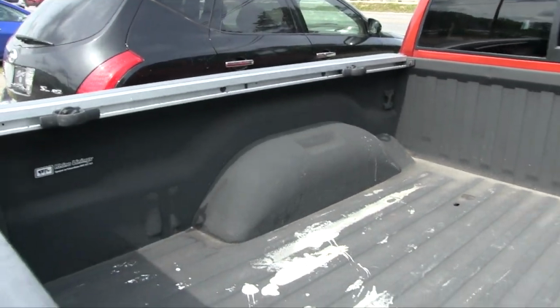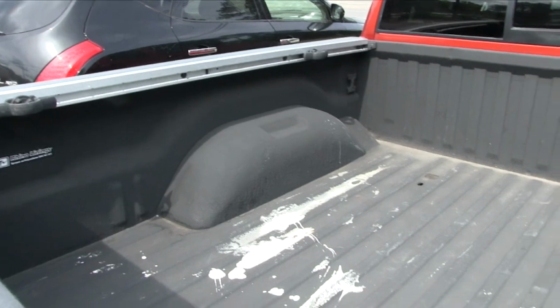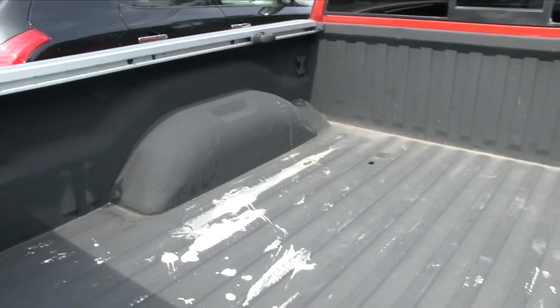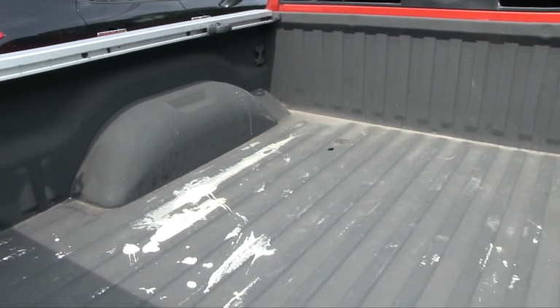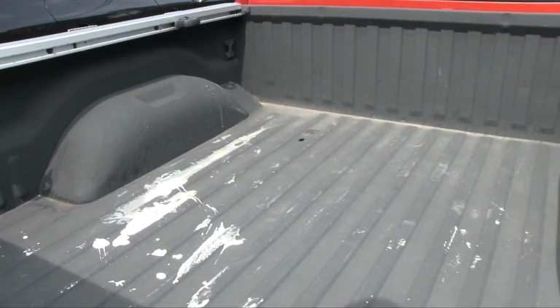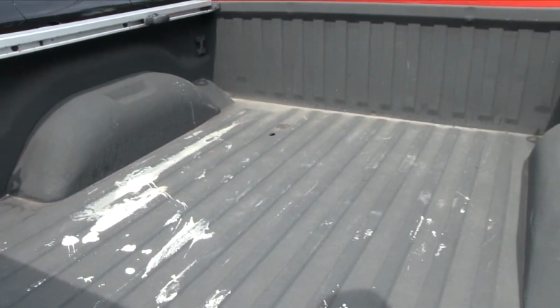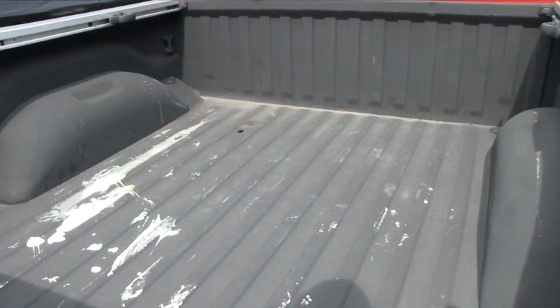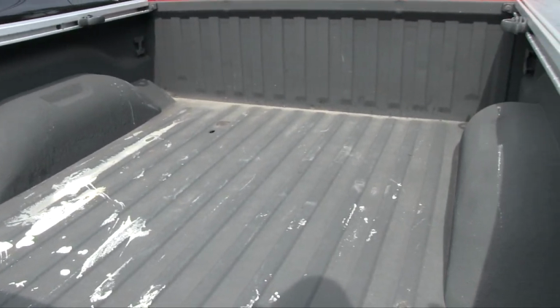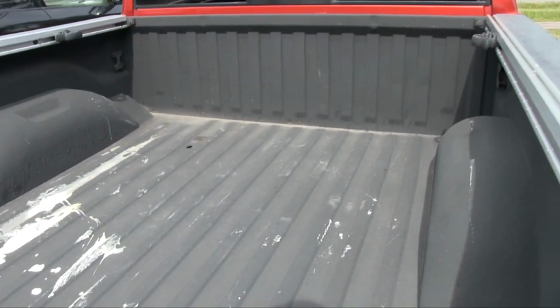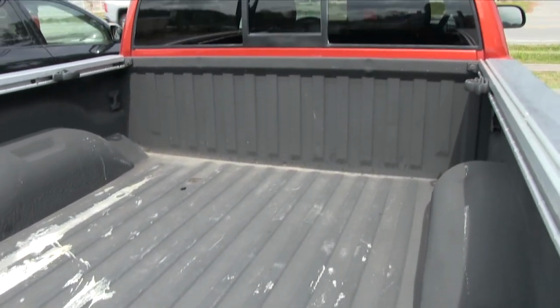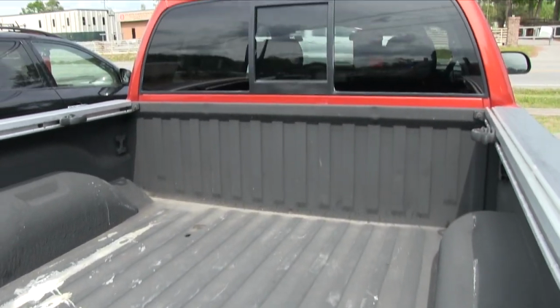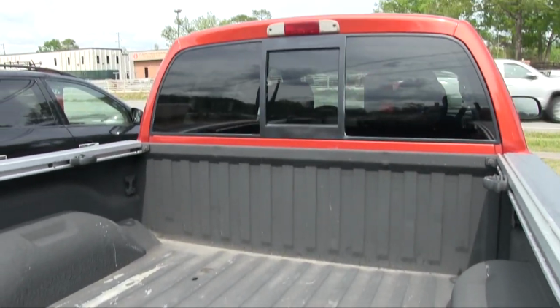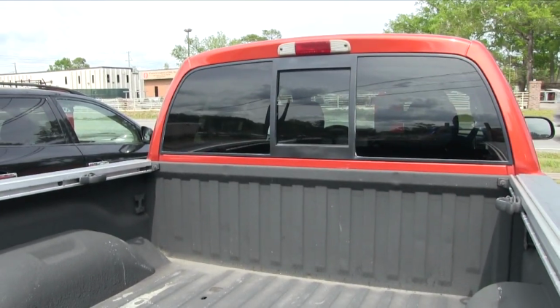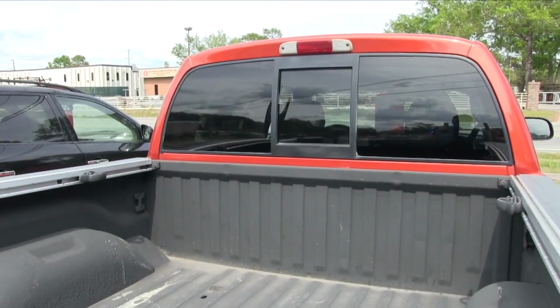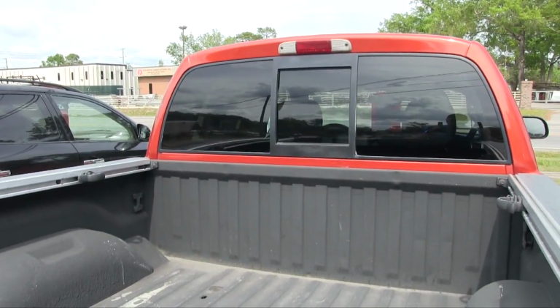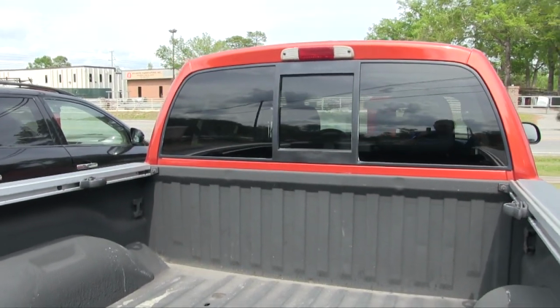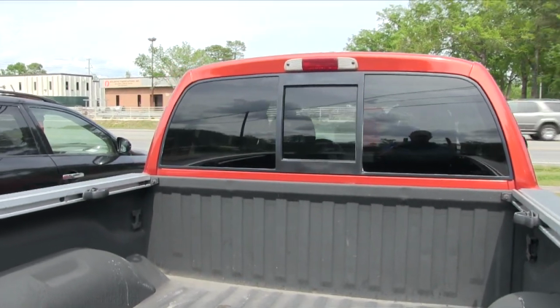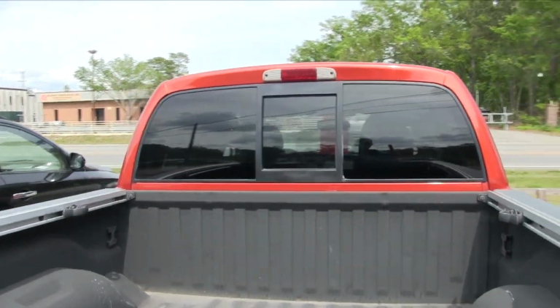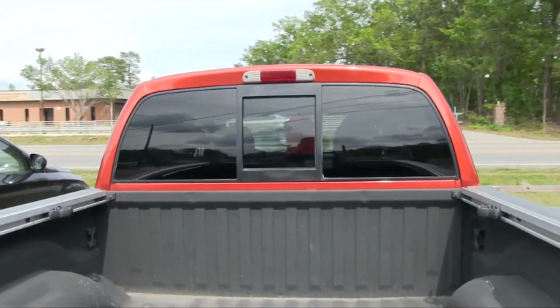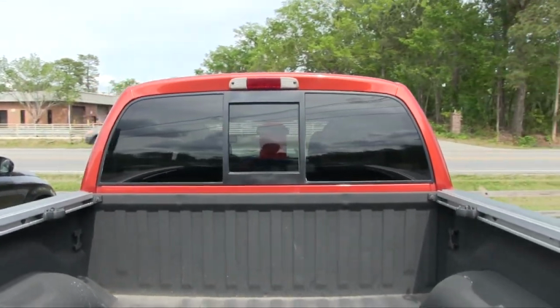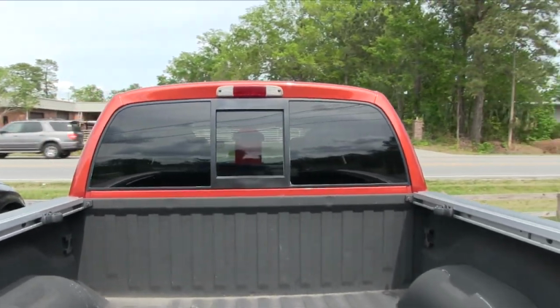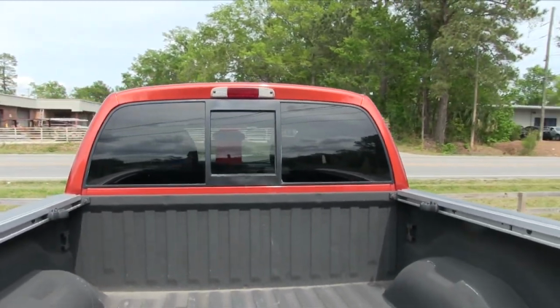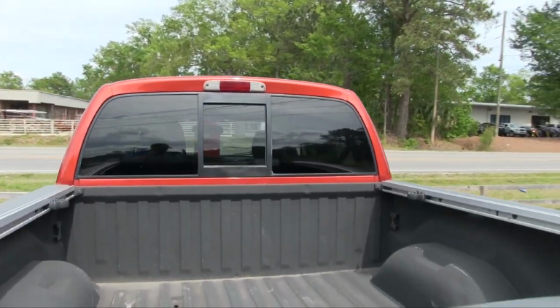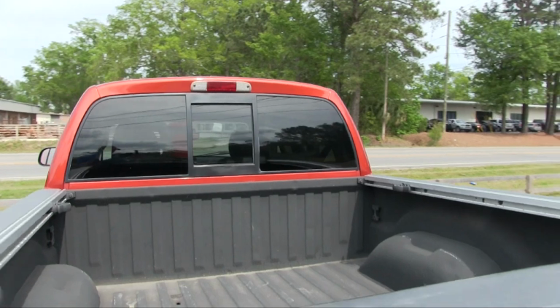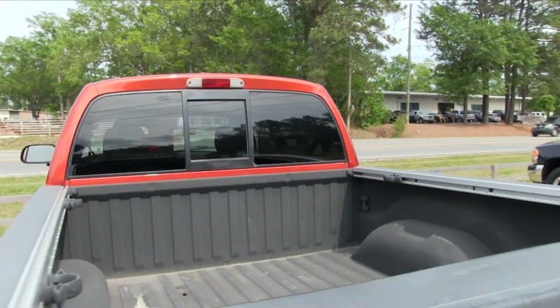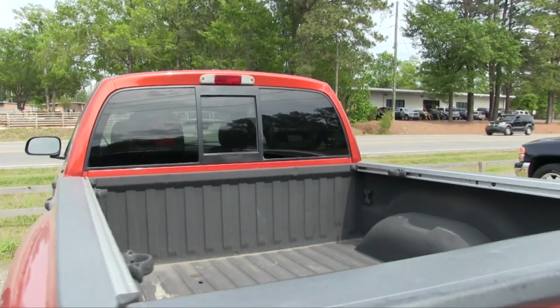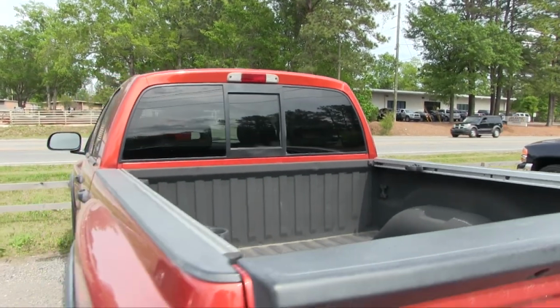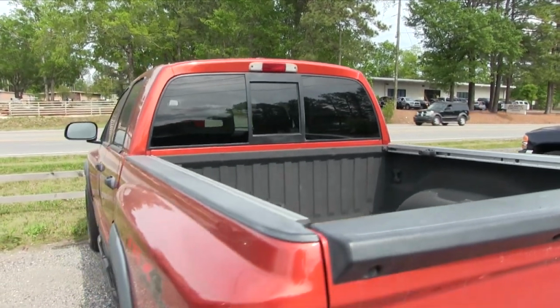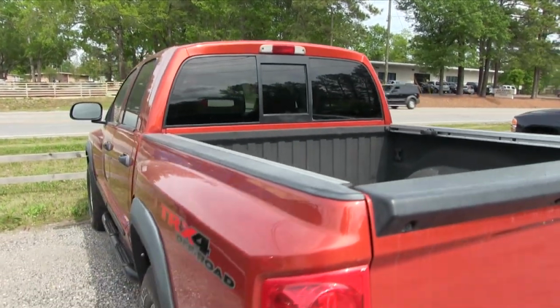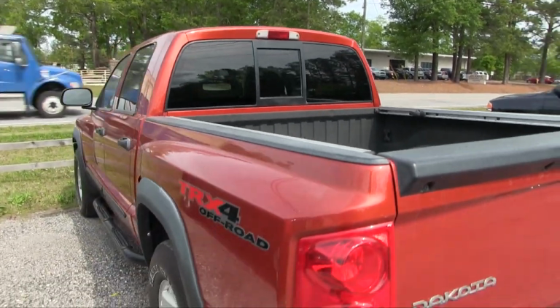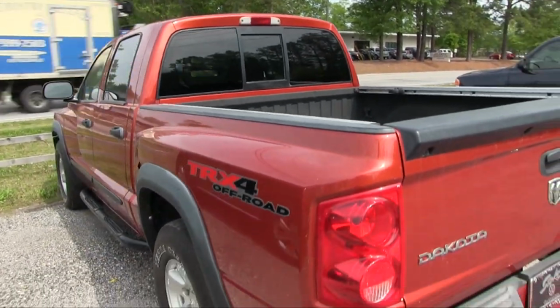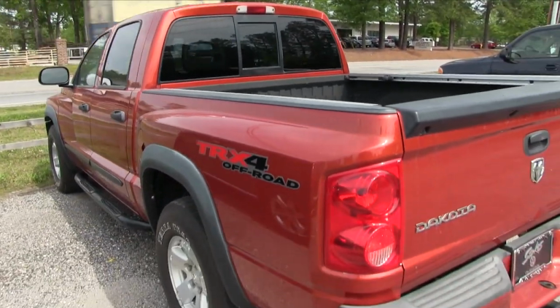Here's the back of the bed. You've got your spray-in bed liner, and you've got a window that opens and closes so you can throw that puppy dog a bone.